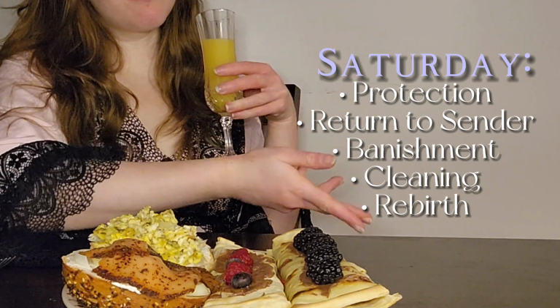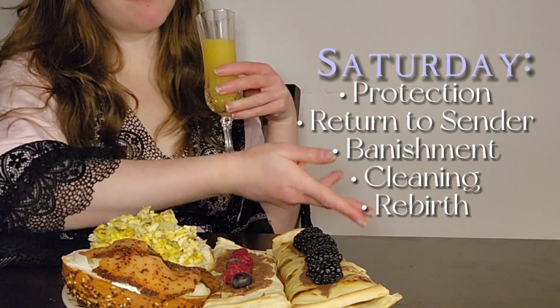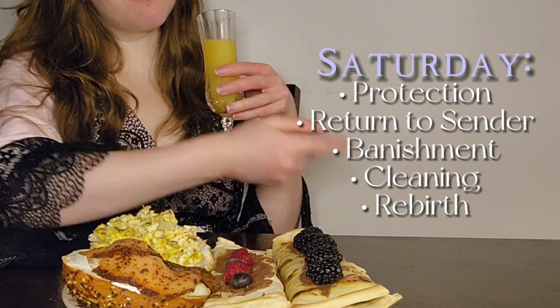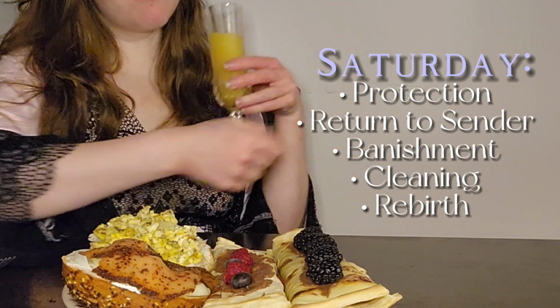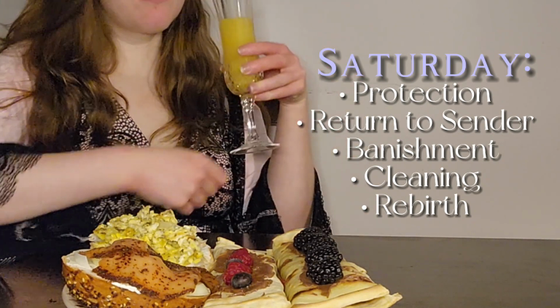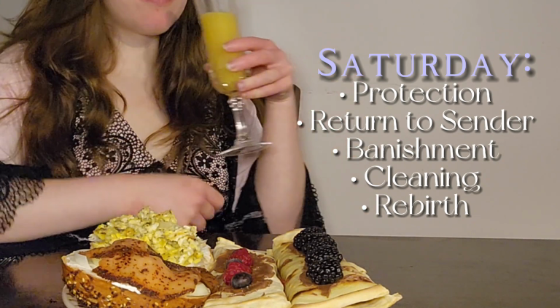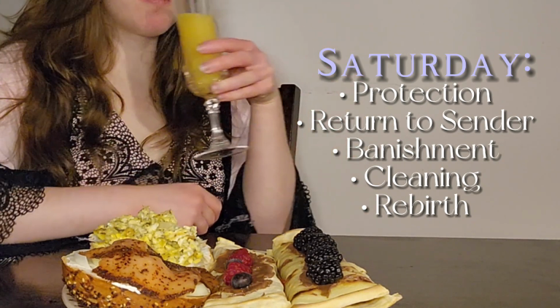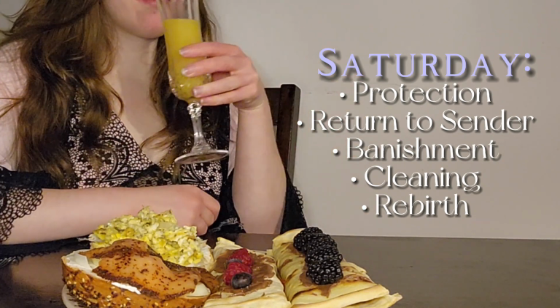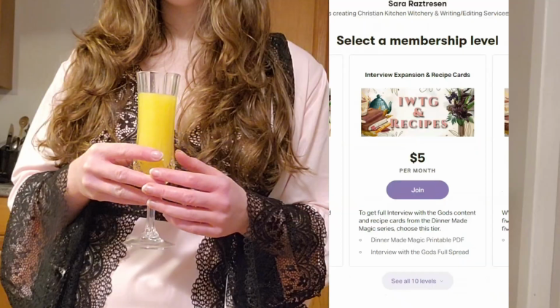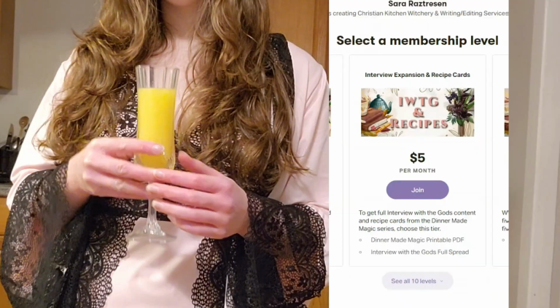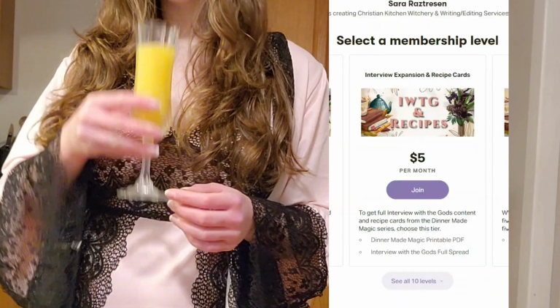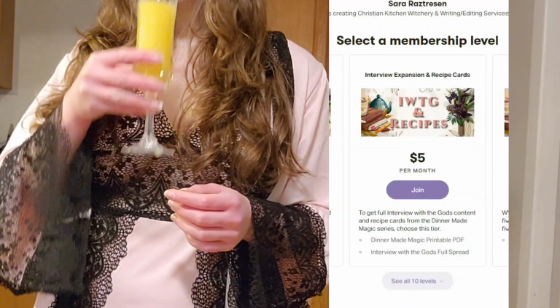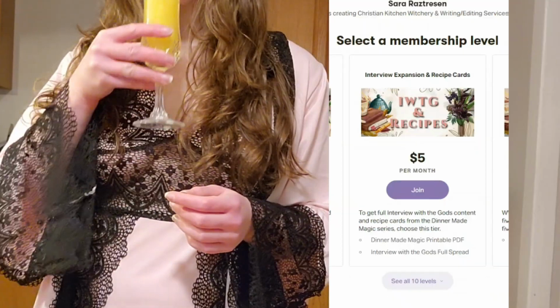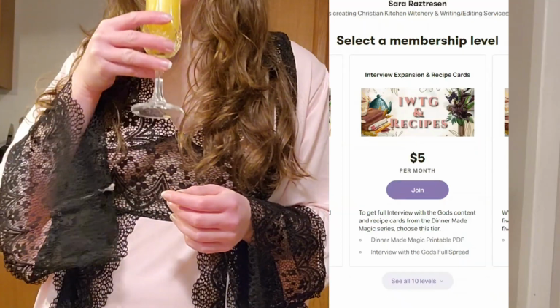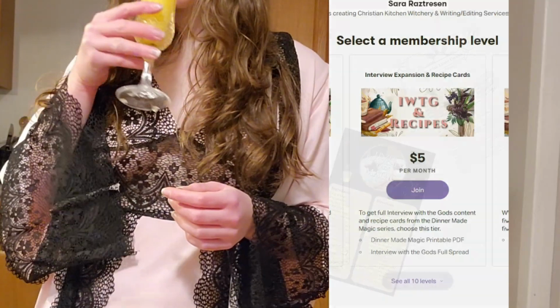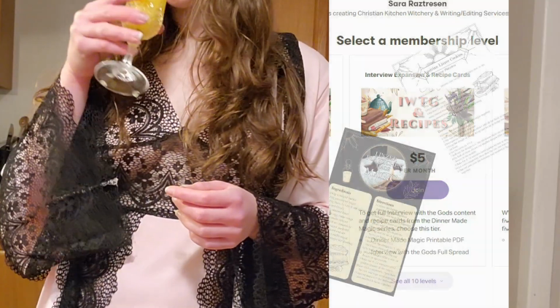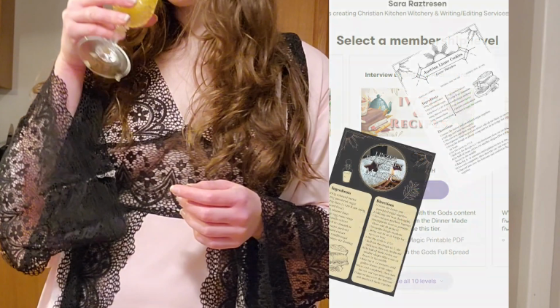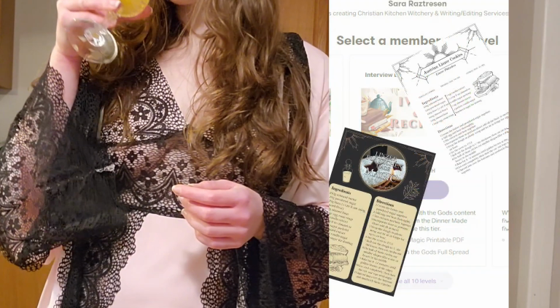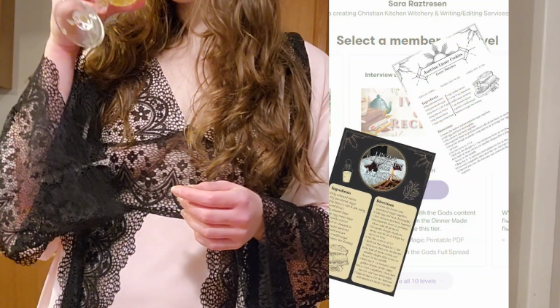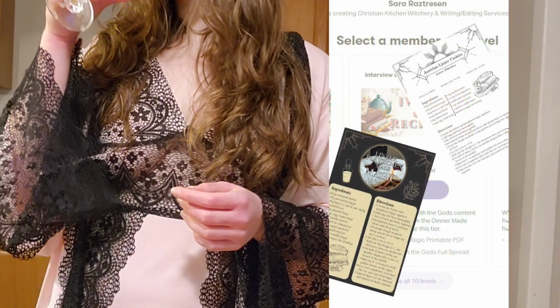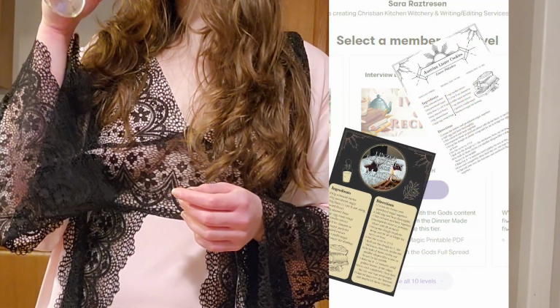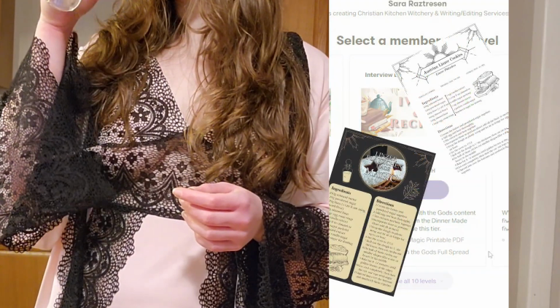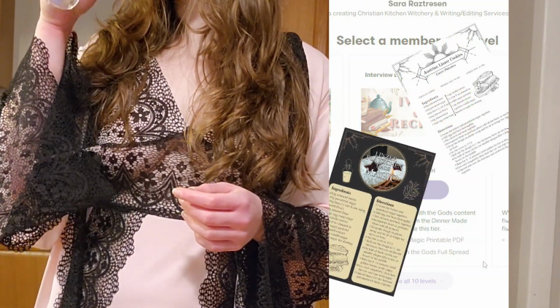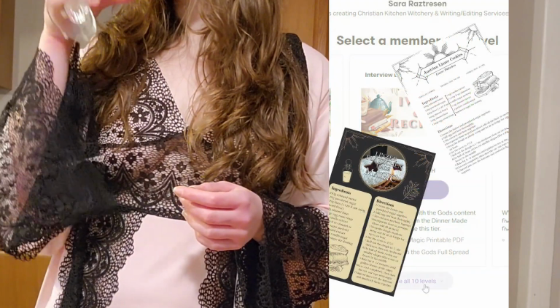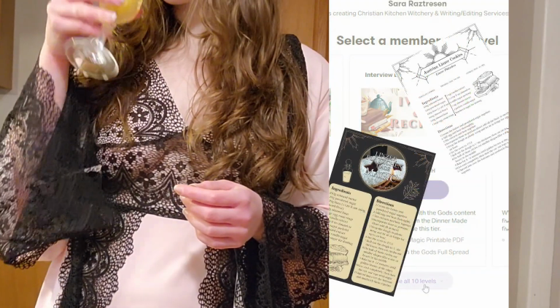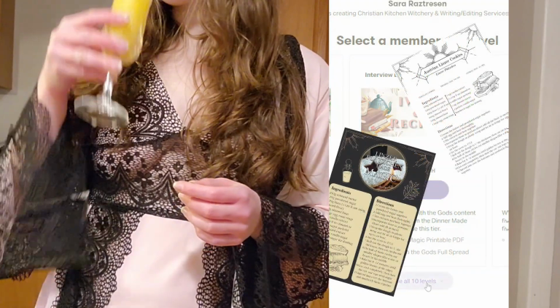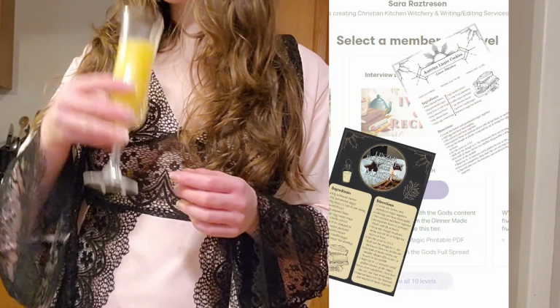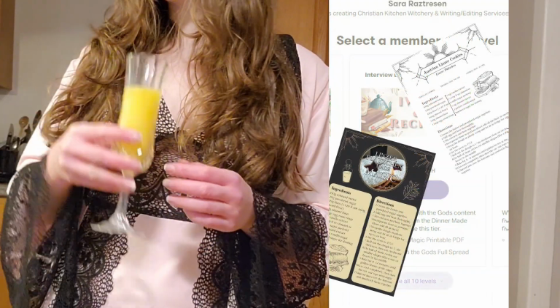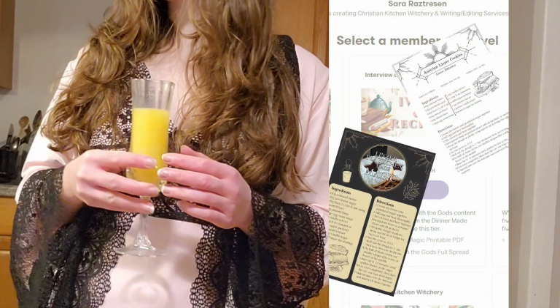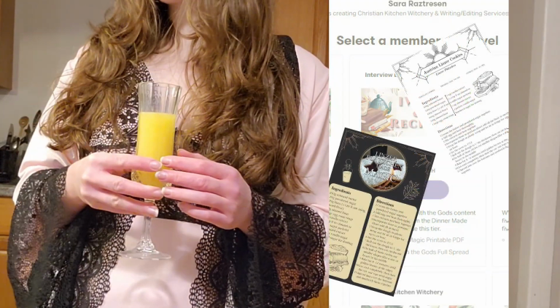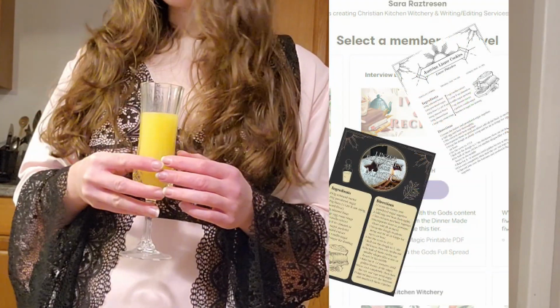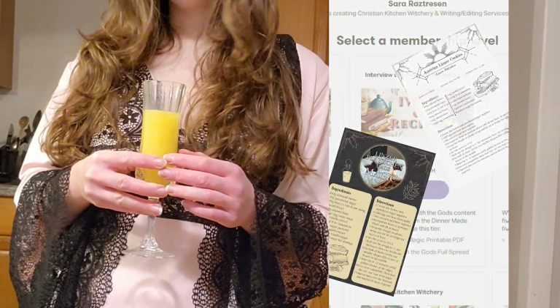As always, find the whole recipe free on my blog, or for $5 a month you can join my Patreon where you can get printed and e-version recipe cards for your collections.